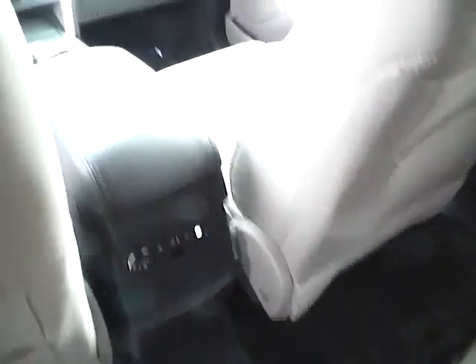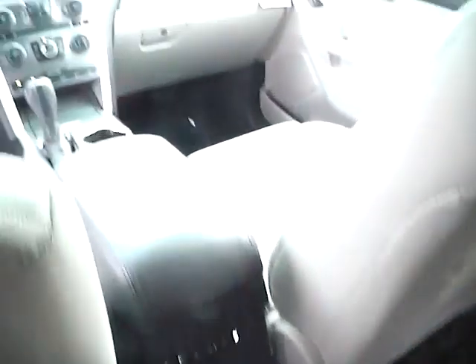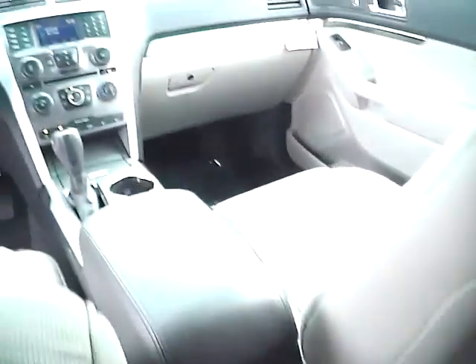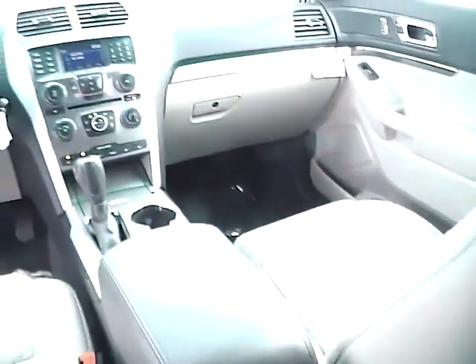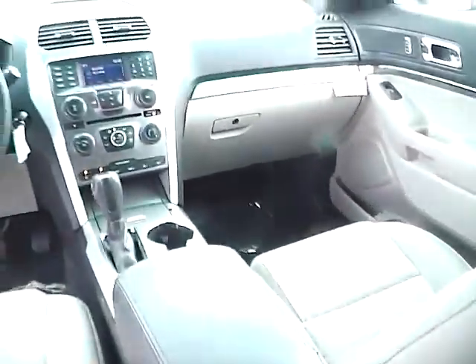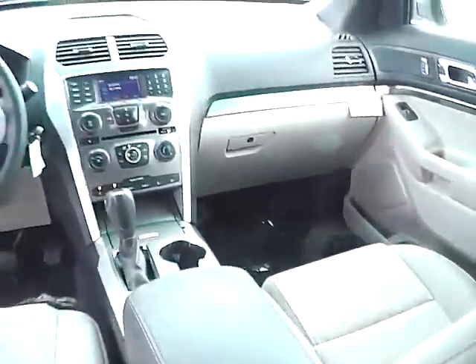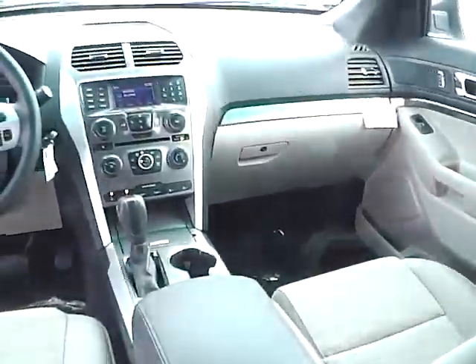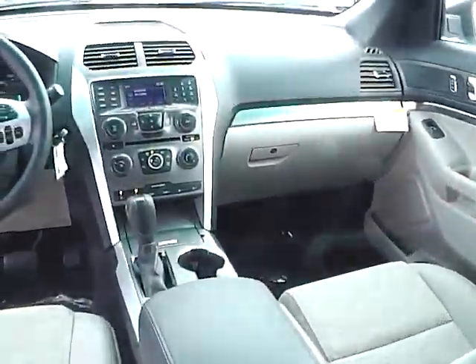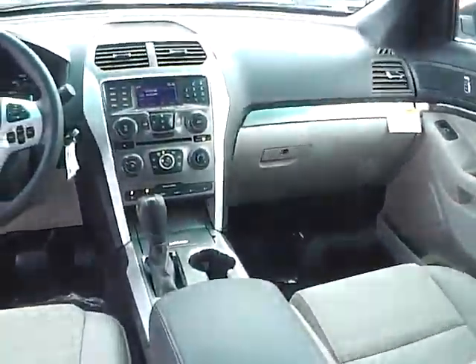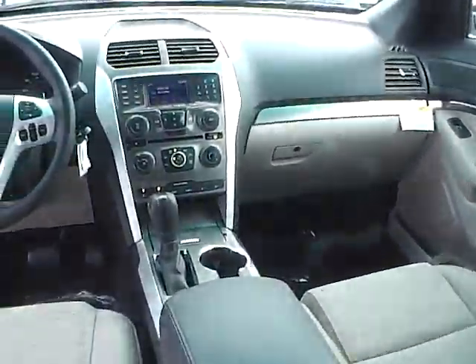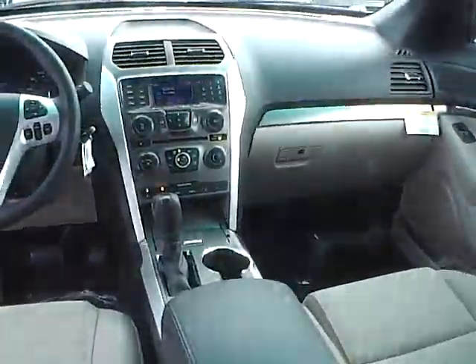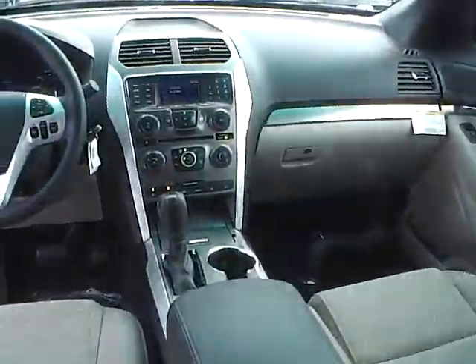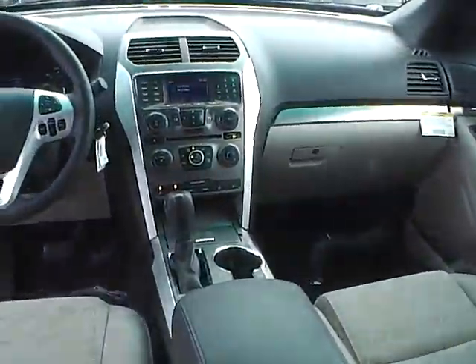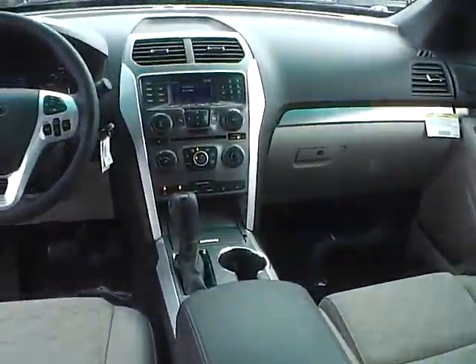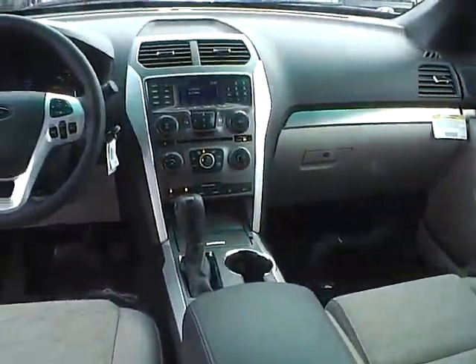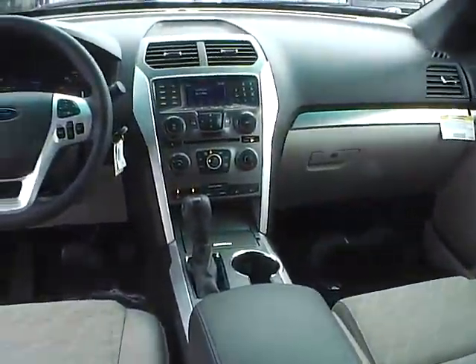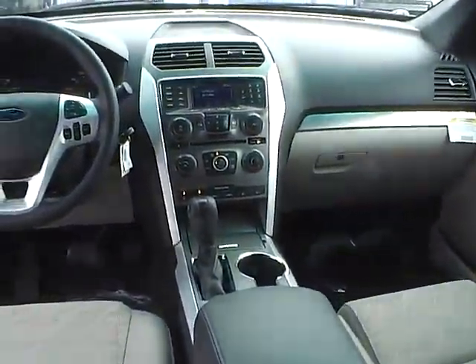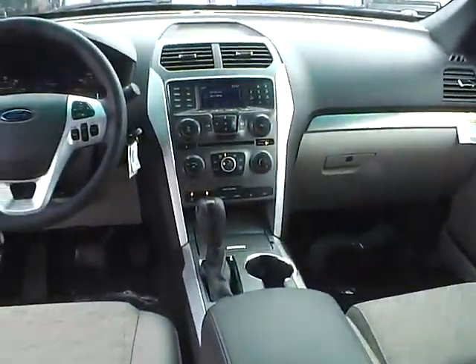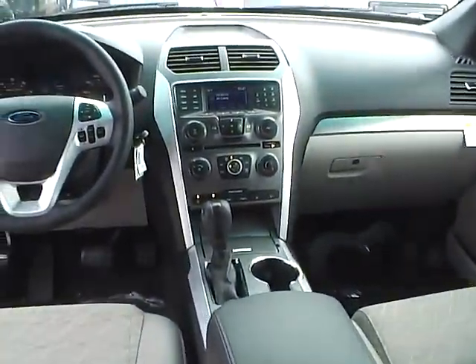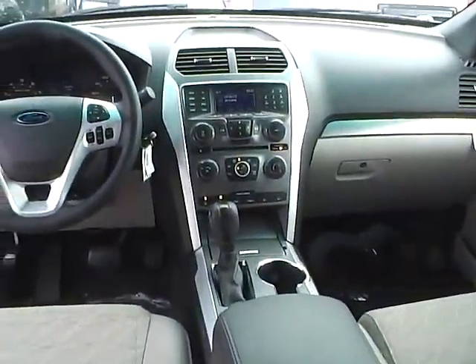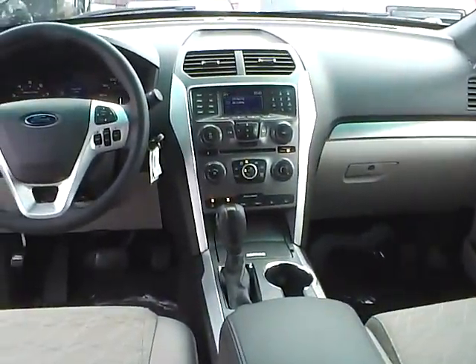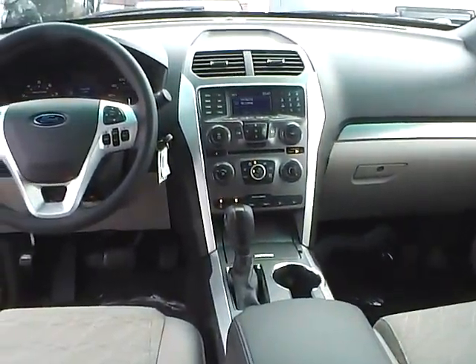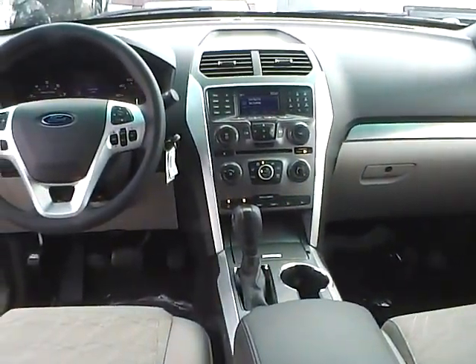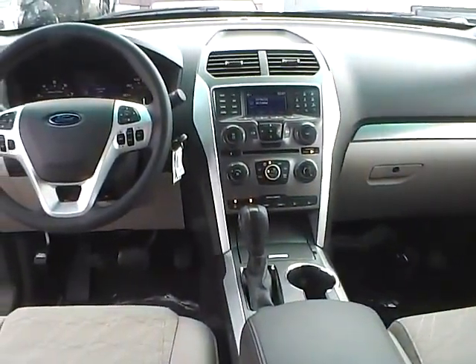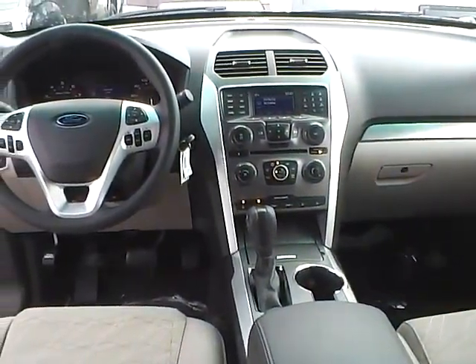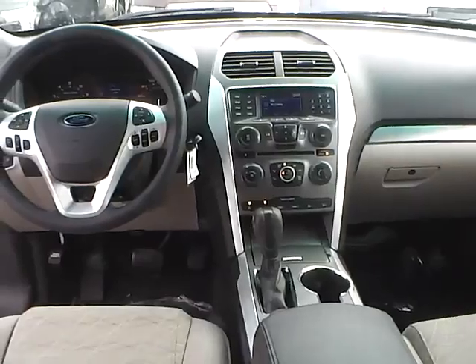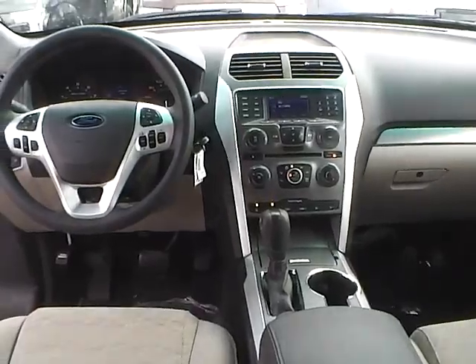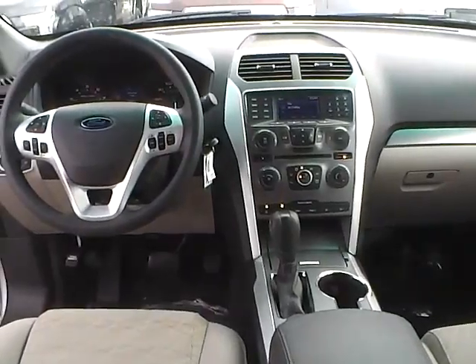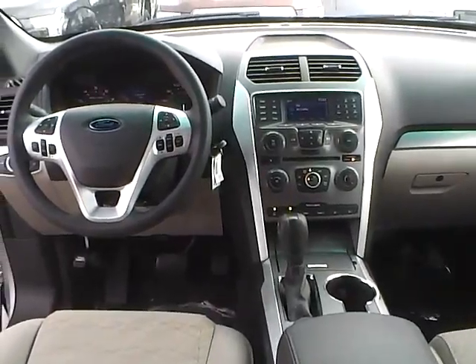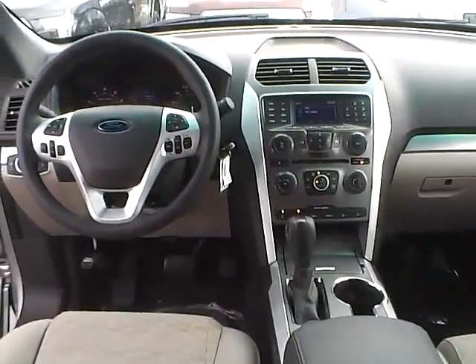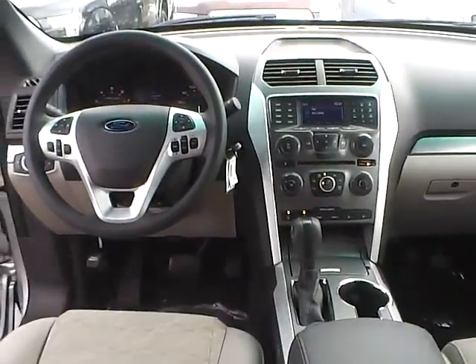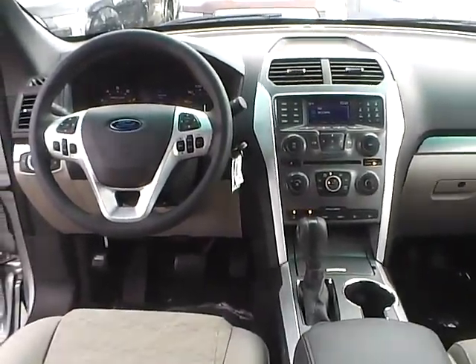Very nice vehicle. Come check us out at Jim Keim Ford. You can also visit our online showroom at JimKeimFord.com. Thank you.